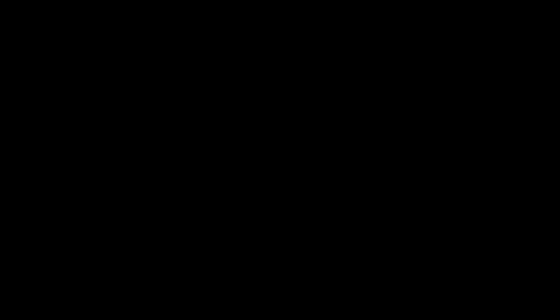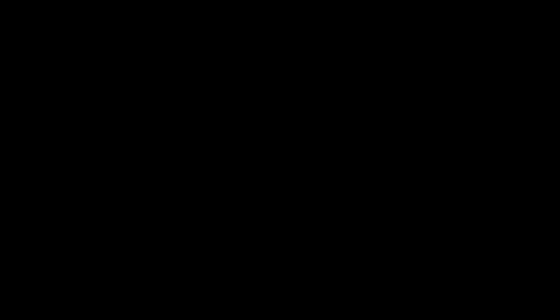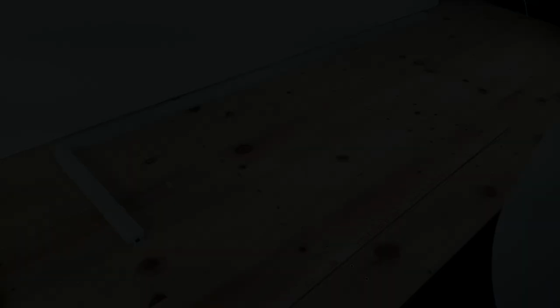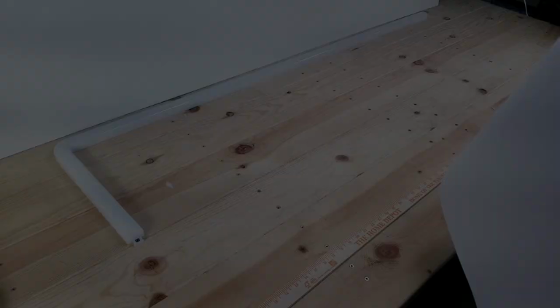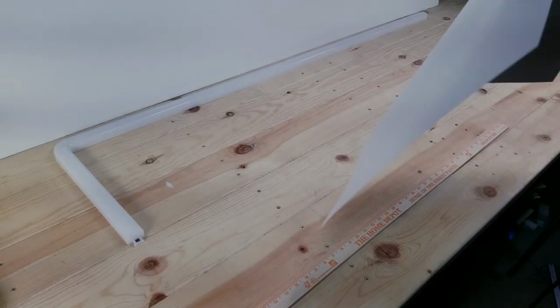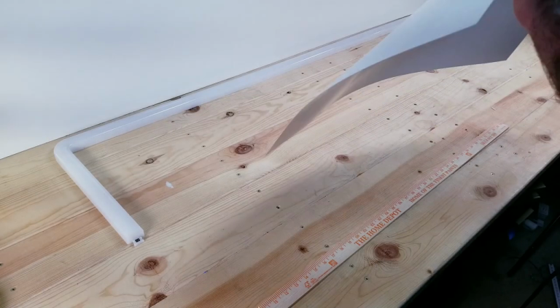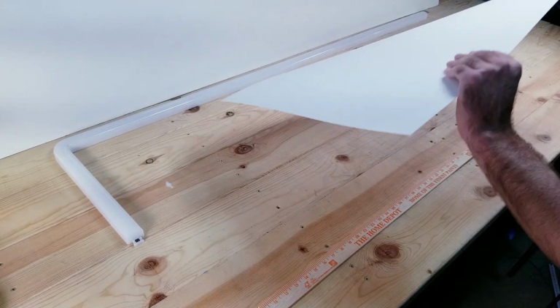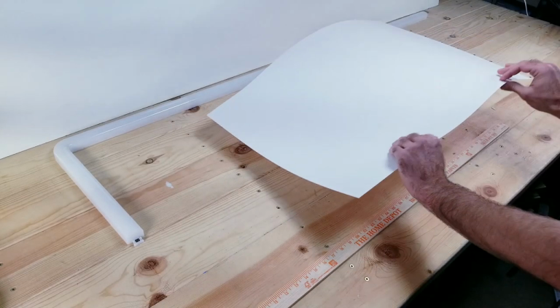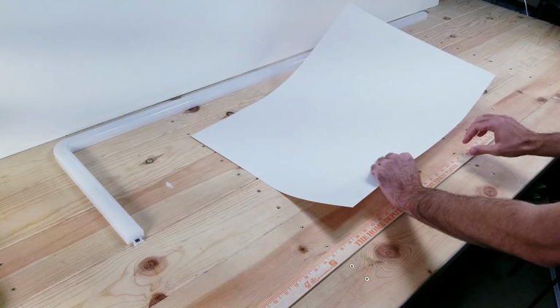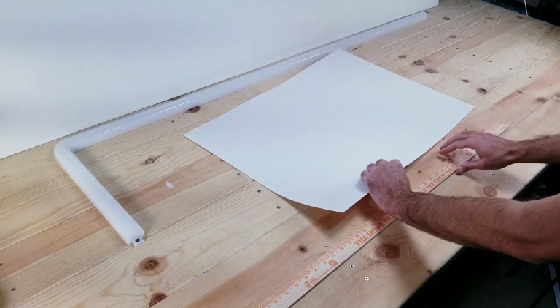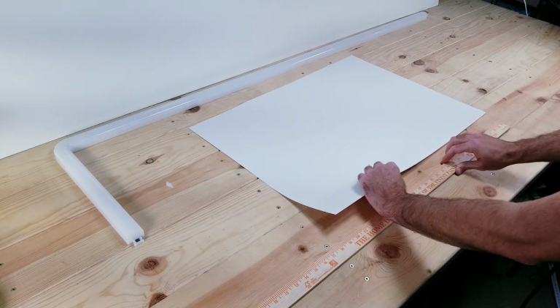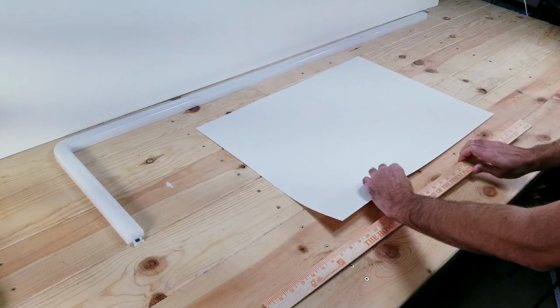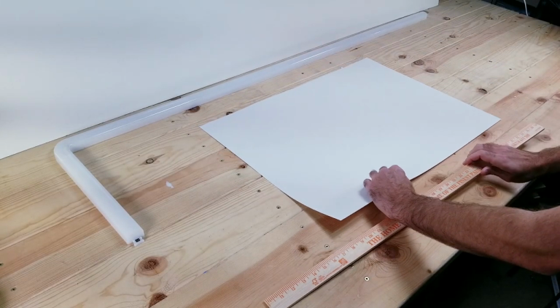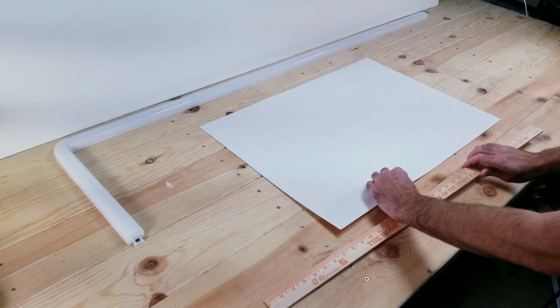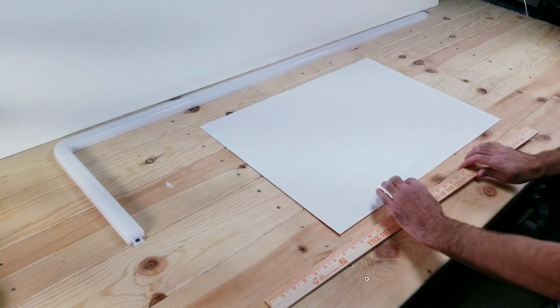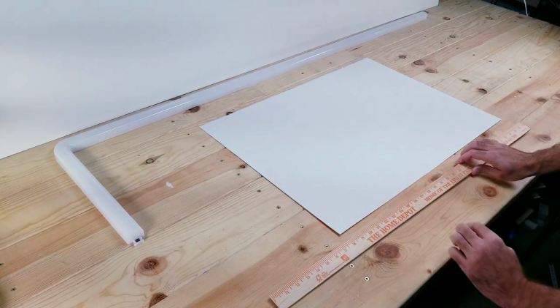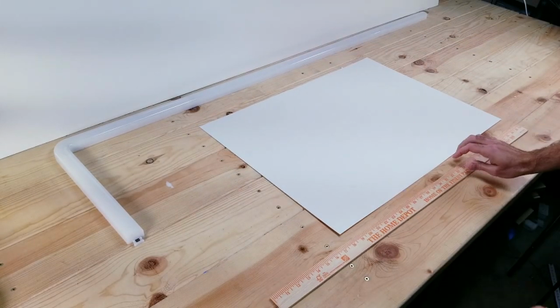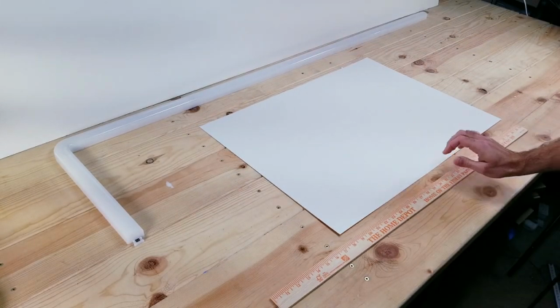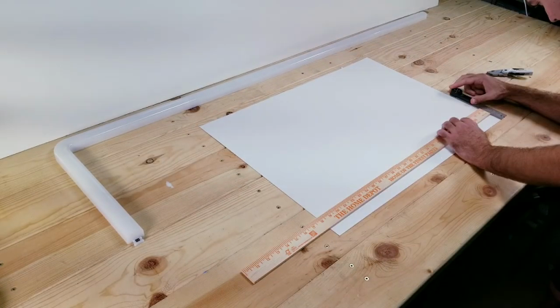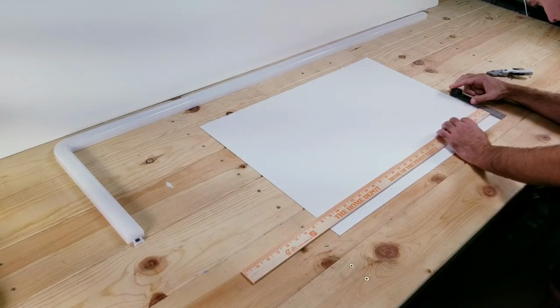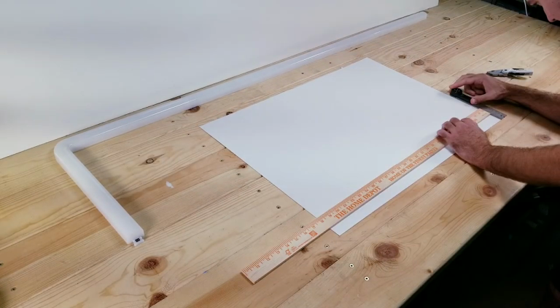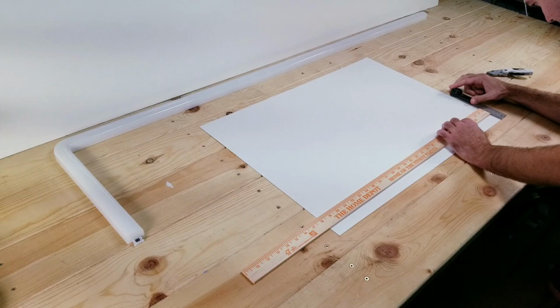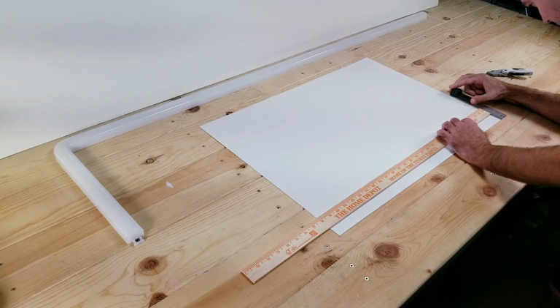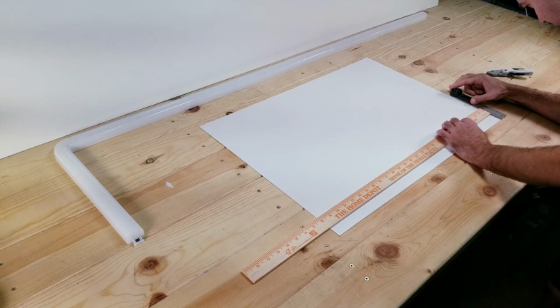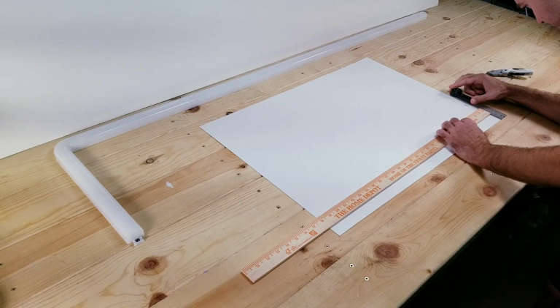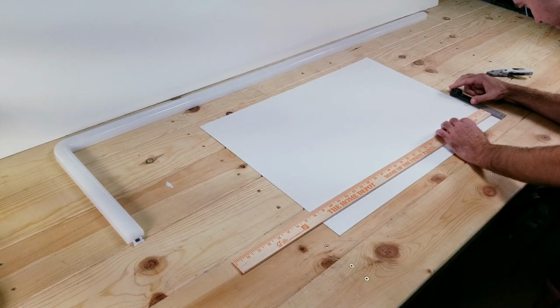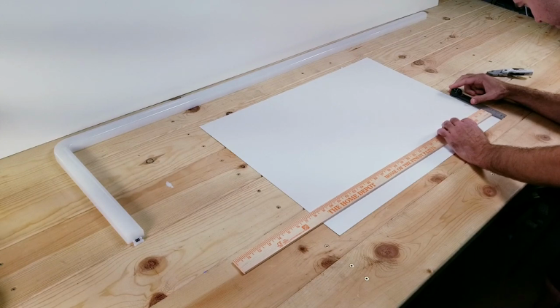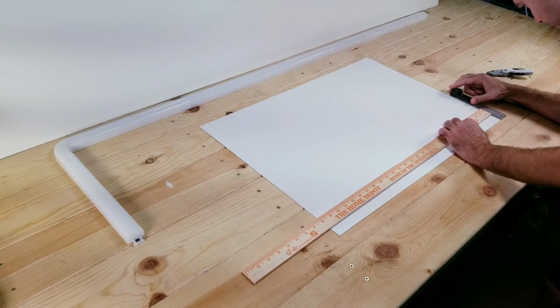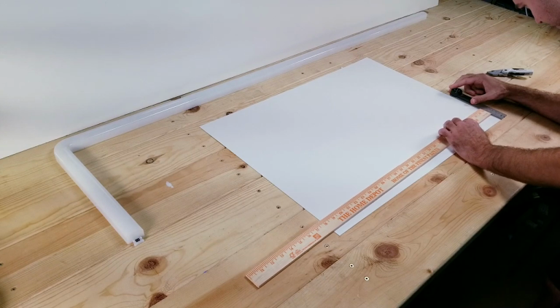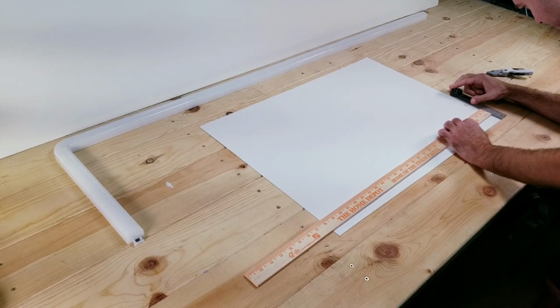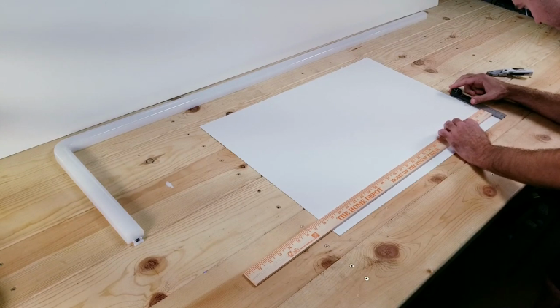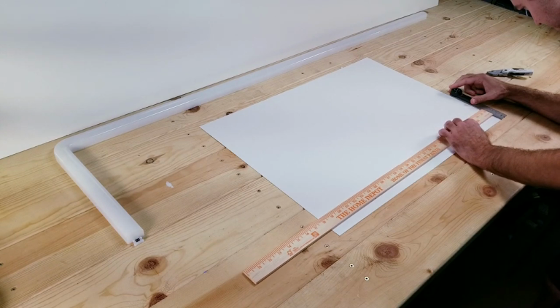For the first step, I'm just using your average poster board. I'll be cutting three individual strips that are approximately two and a half inches wide.